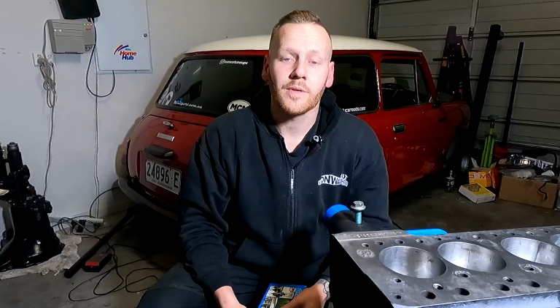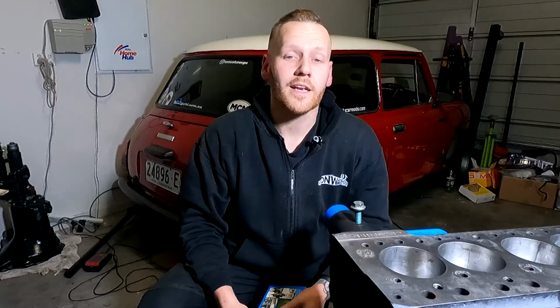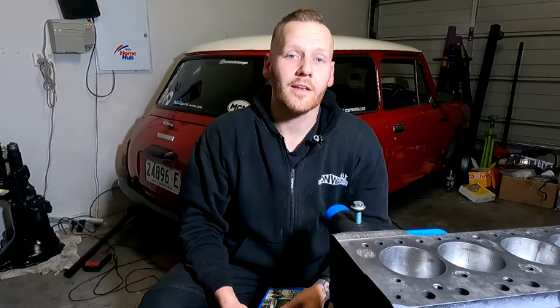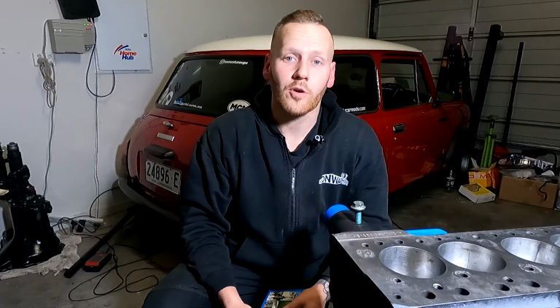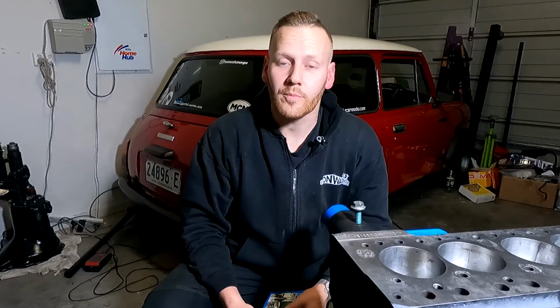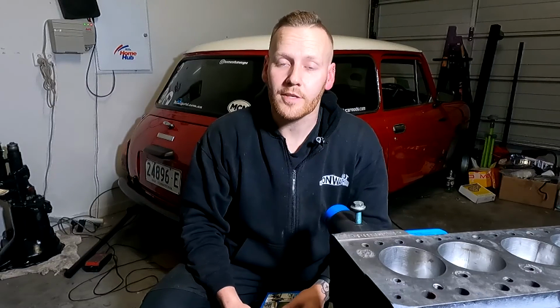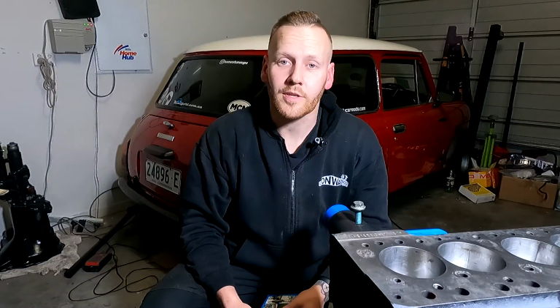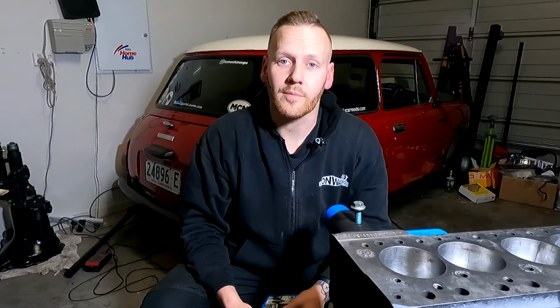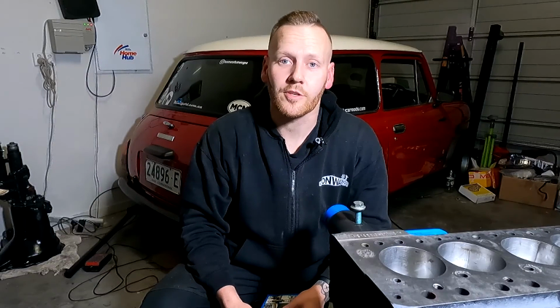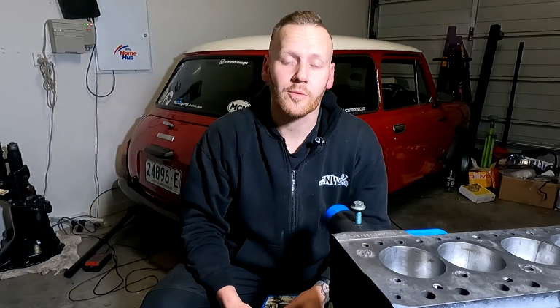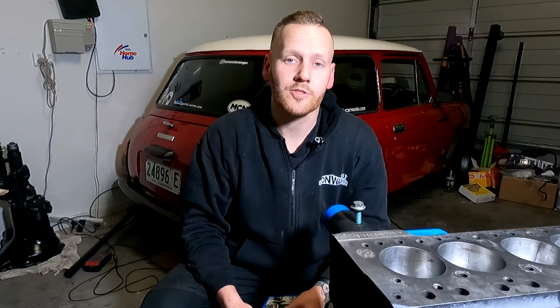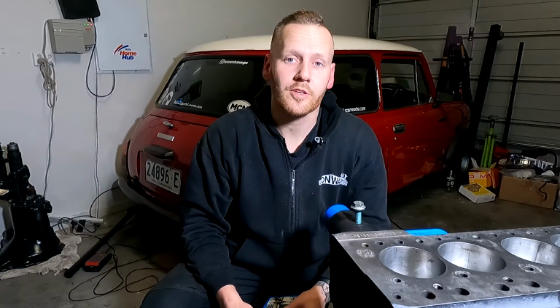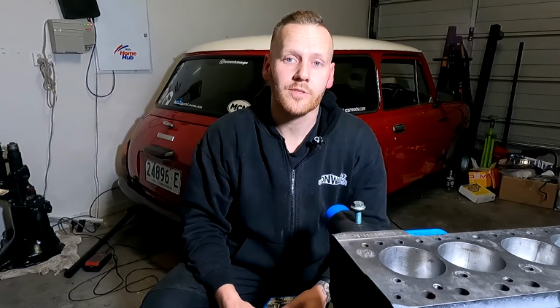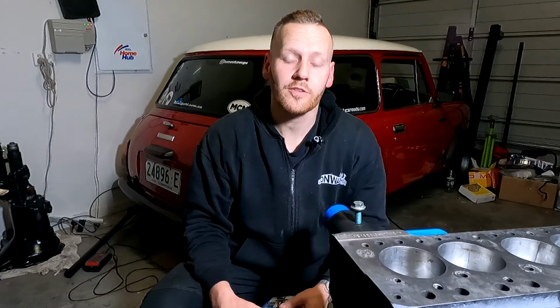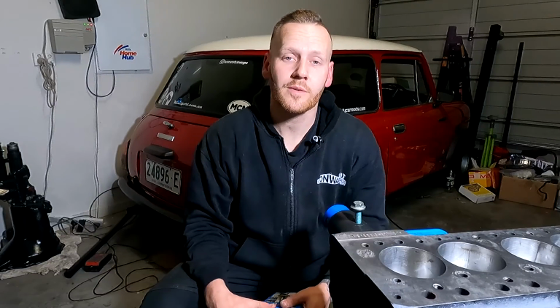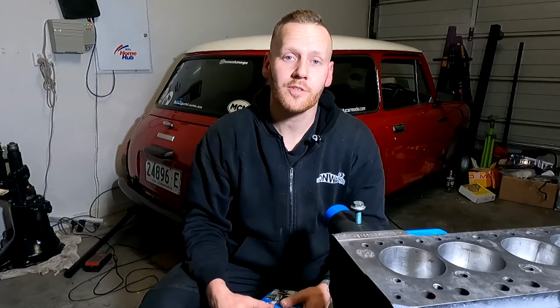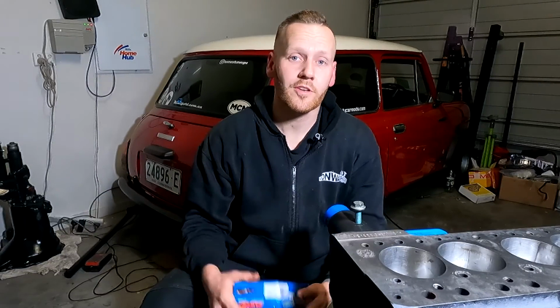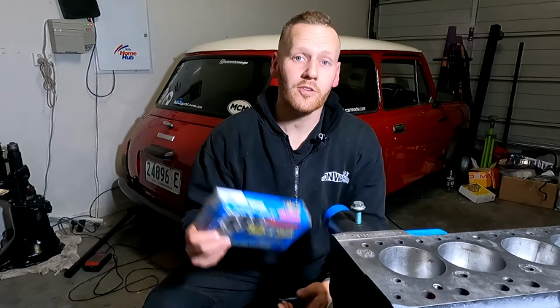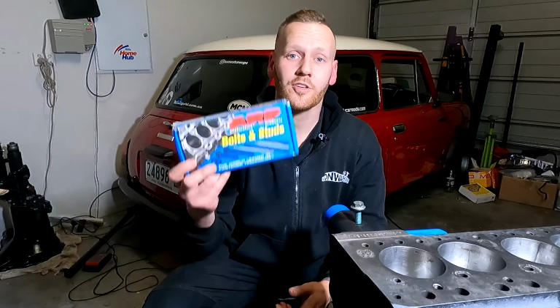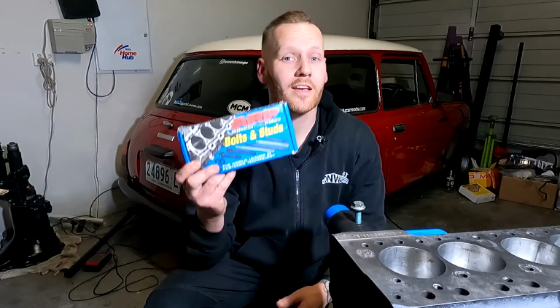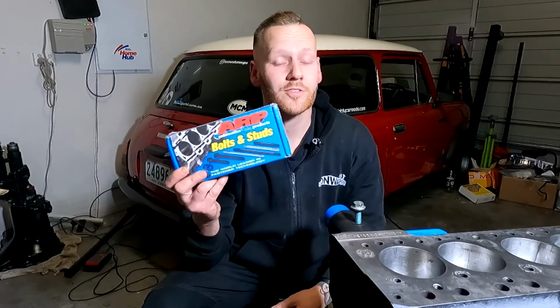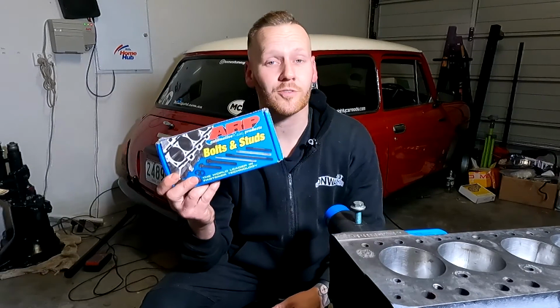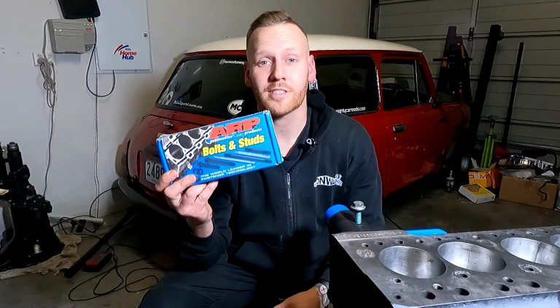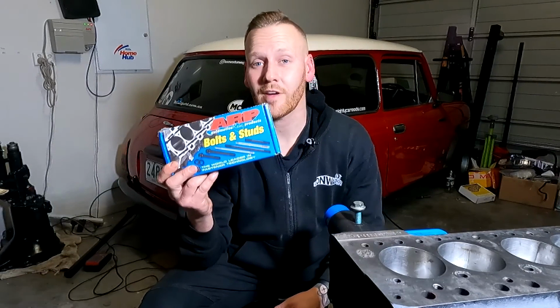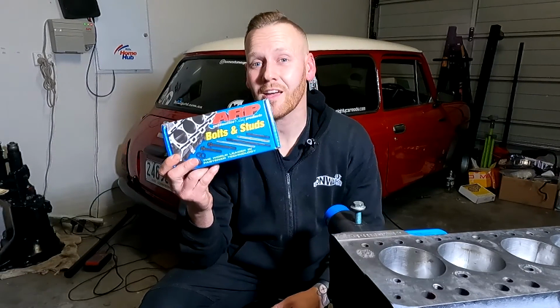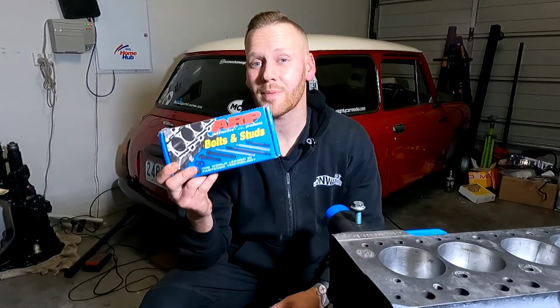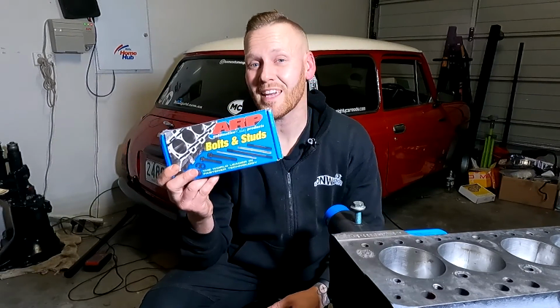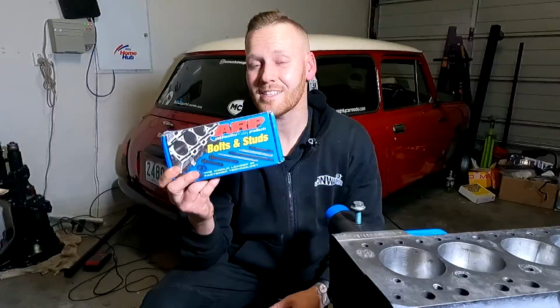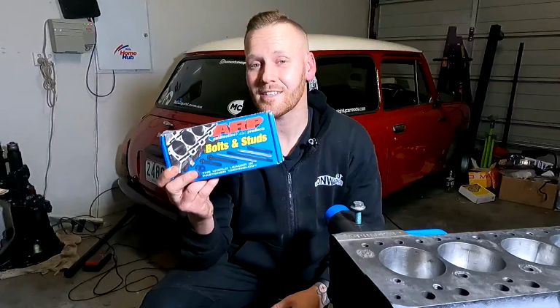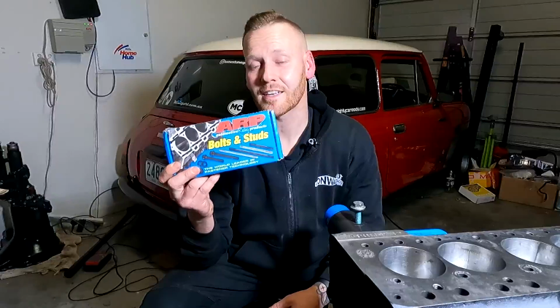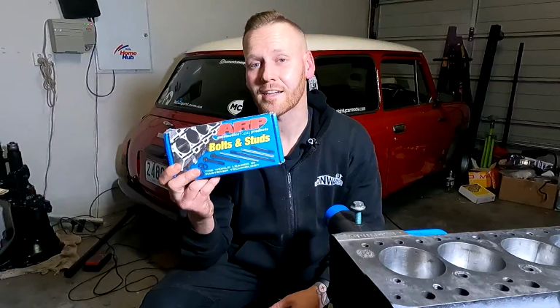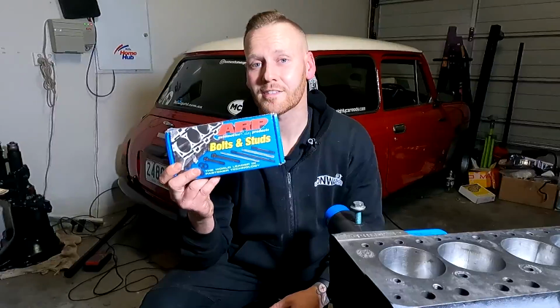G'day and welcome back to another episode of Tomo's Tune-Ups. On this episode, I'm going to show you how to install a set of ARP head studs and nuts.